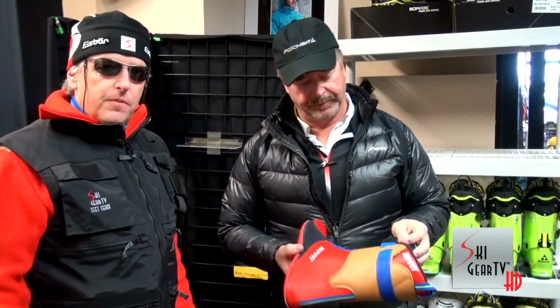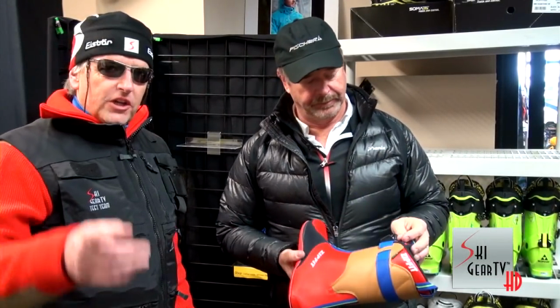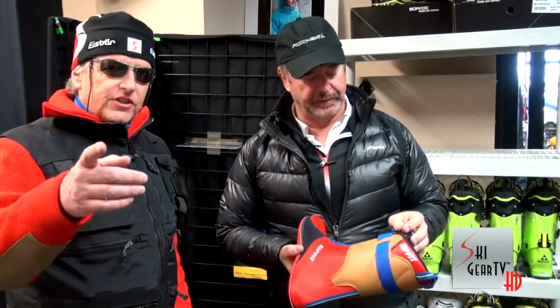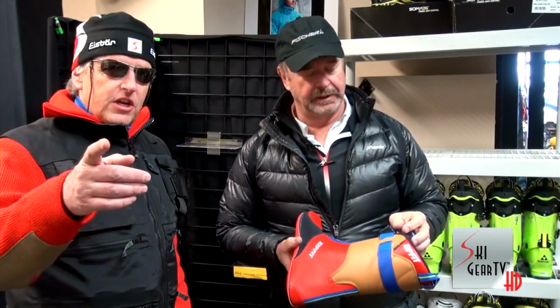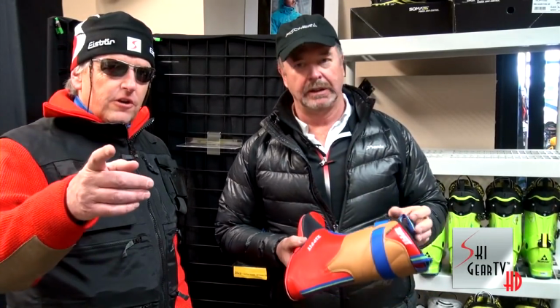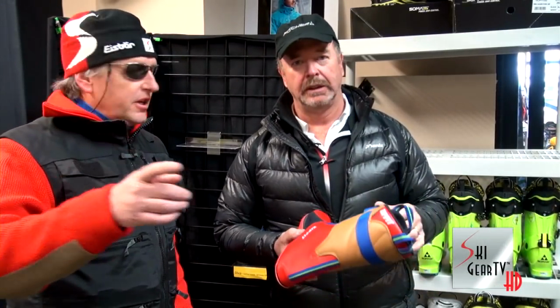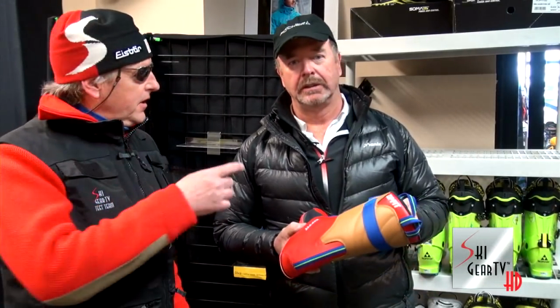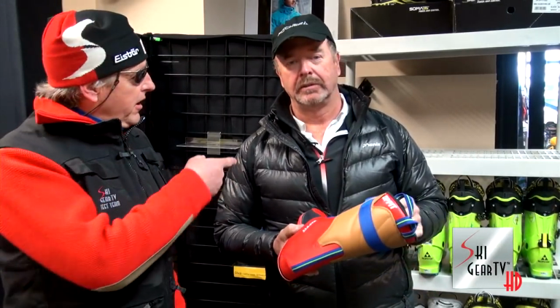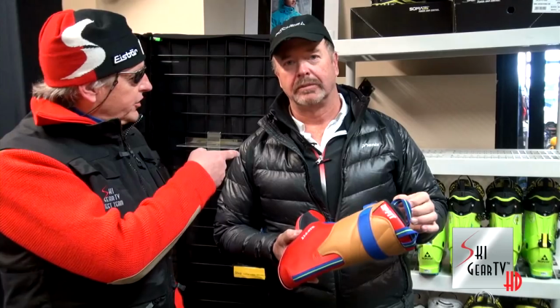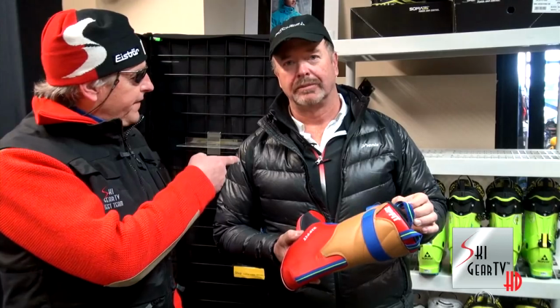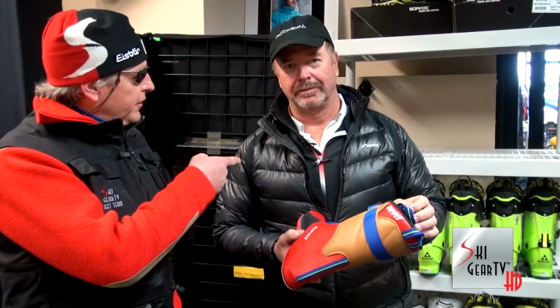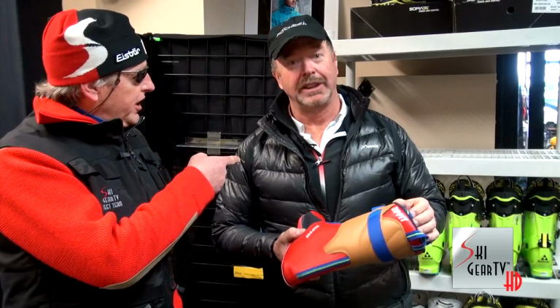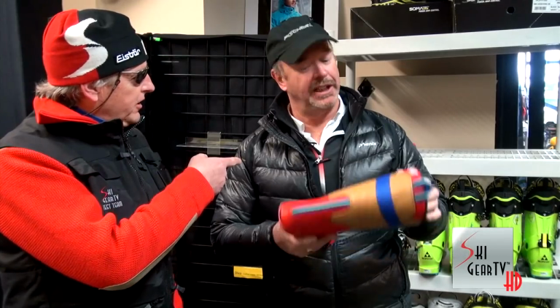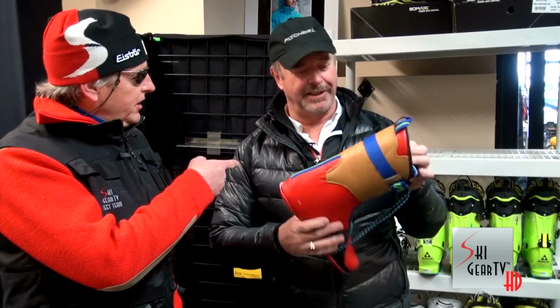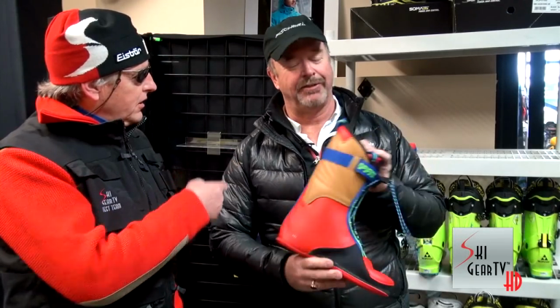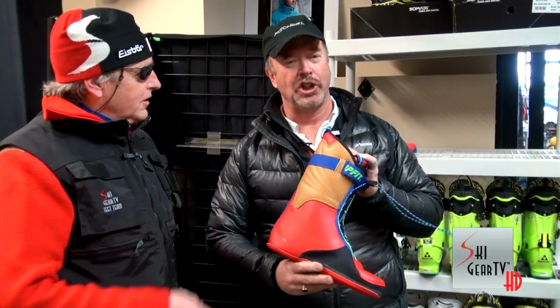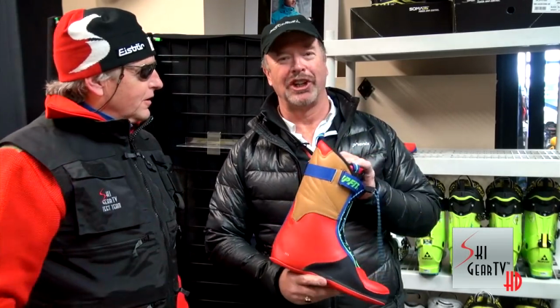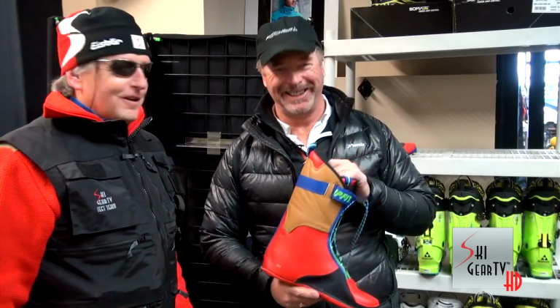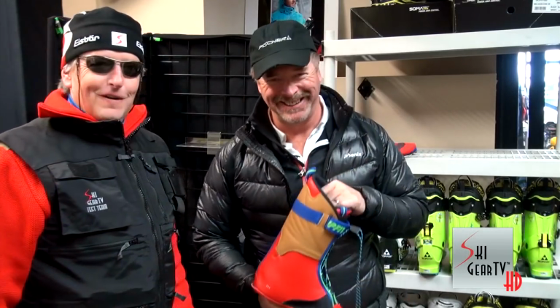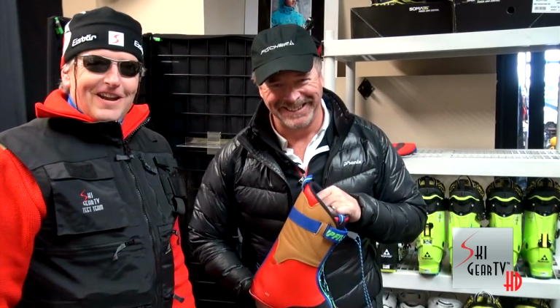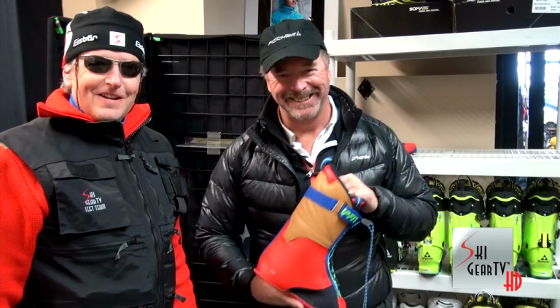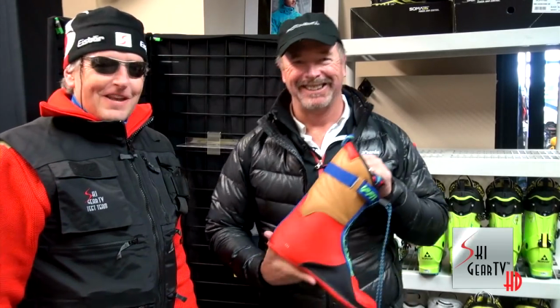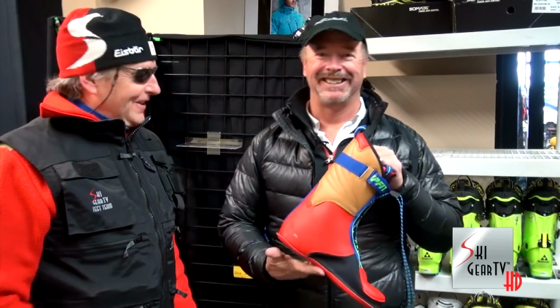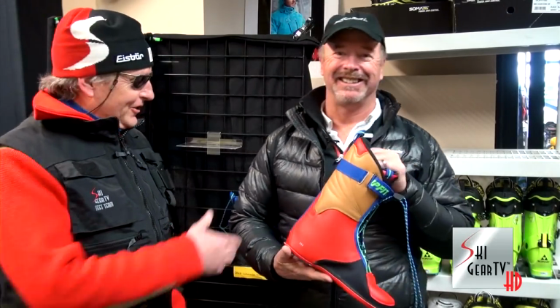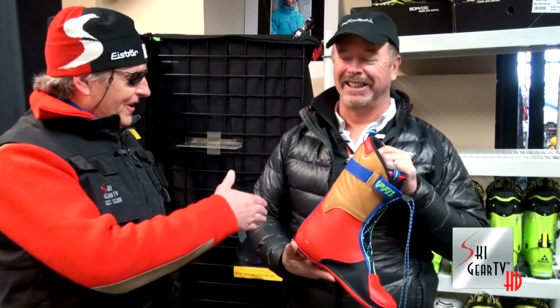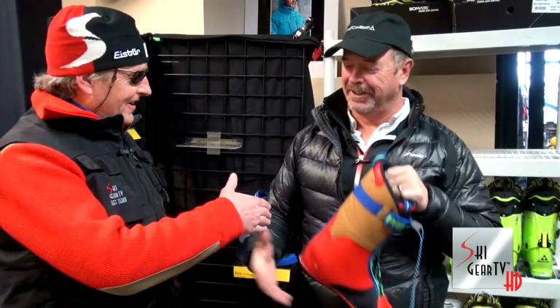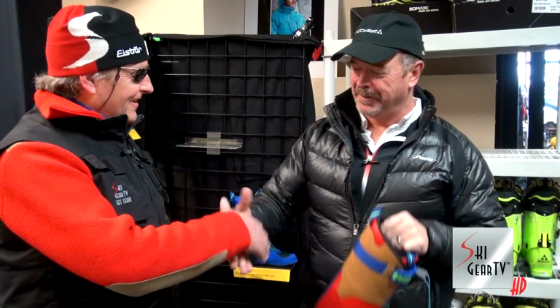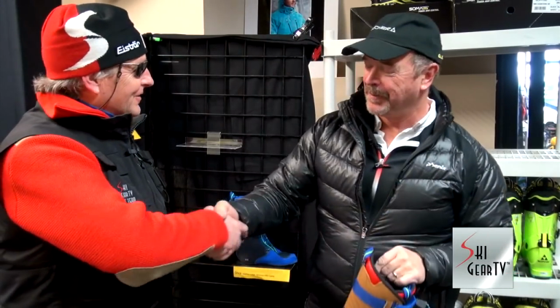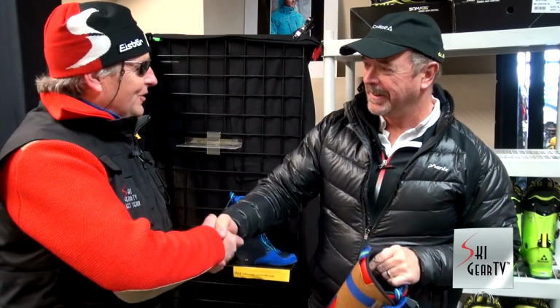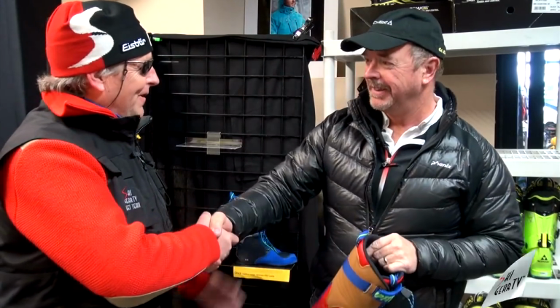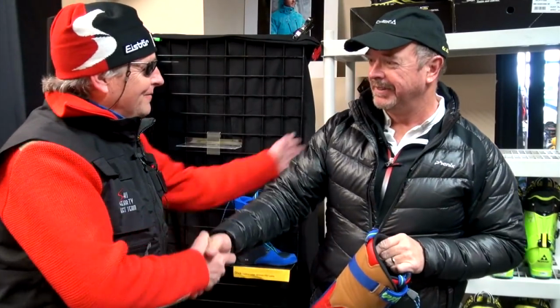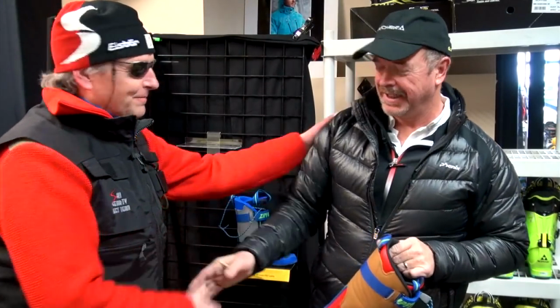Keep watching Ski Gear TV — it's your favorite channel, isn't it? It is, for sure. Thanks a lot, Charlie. Thank you. Bye.